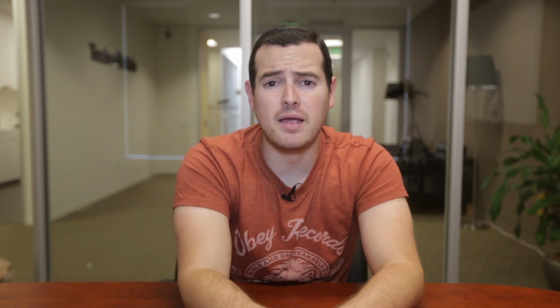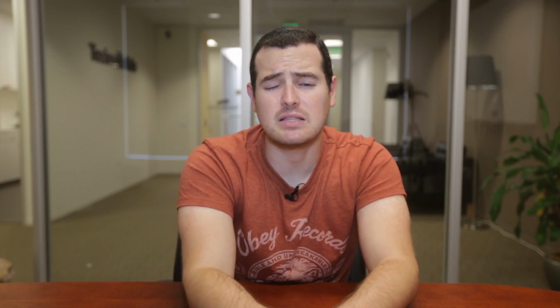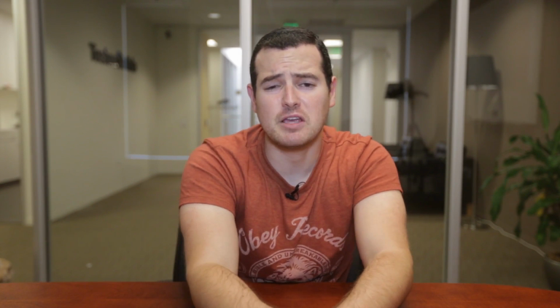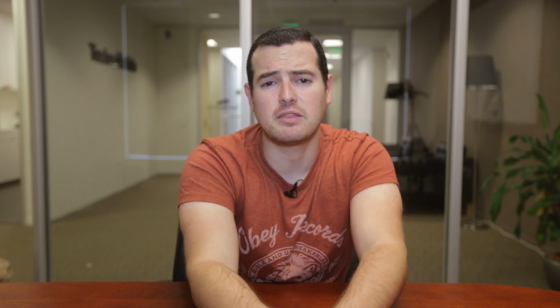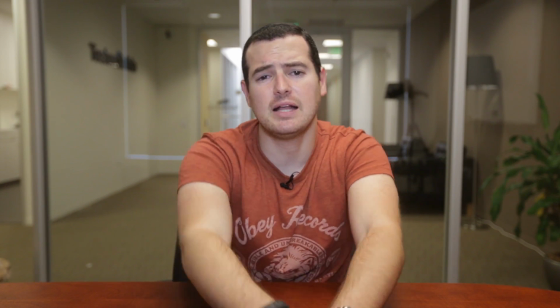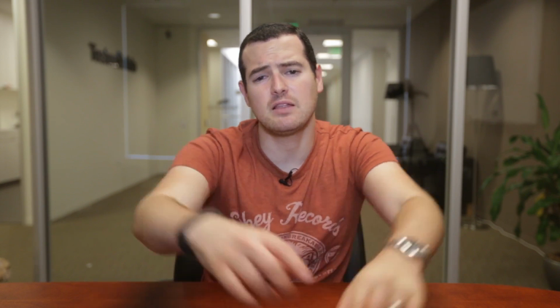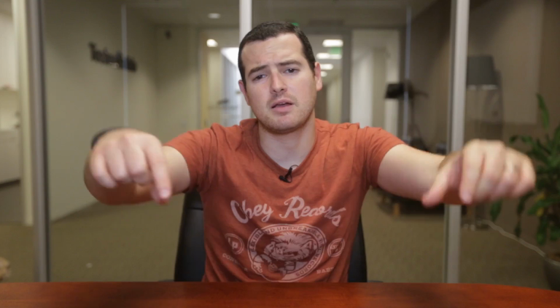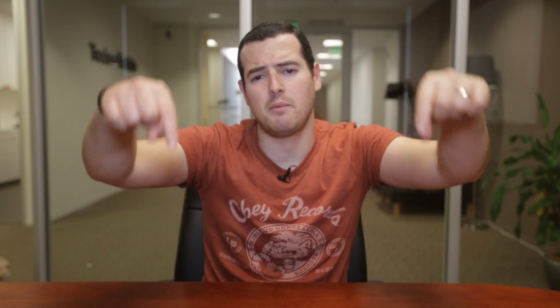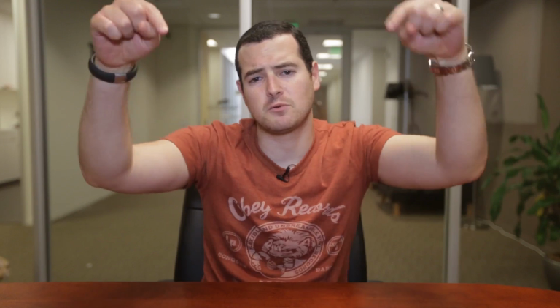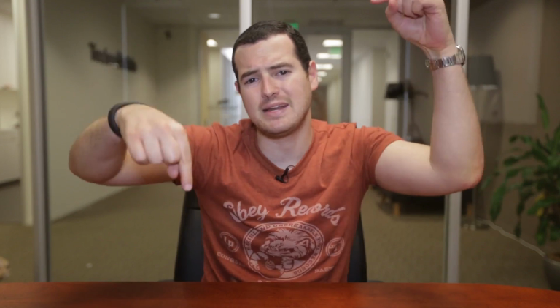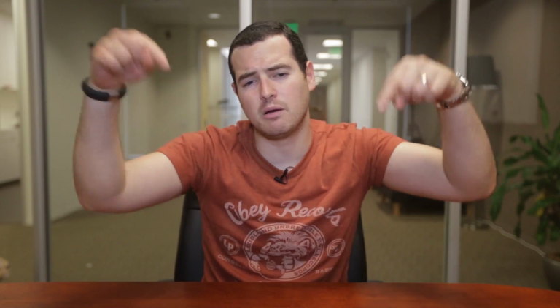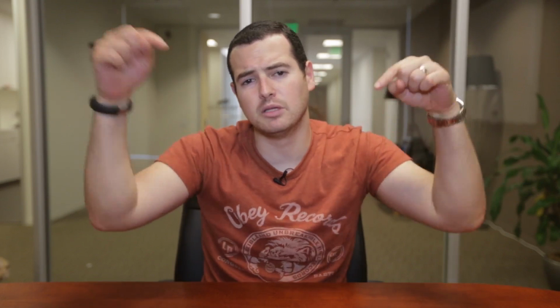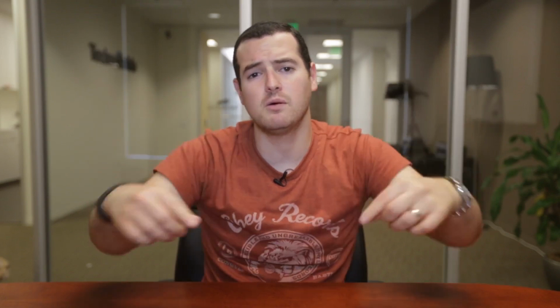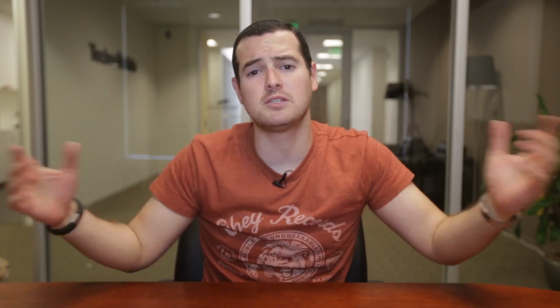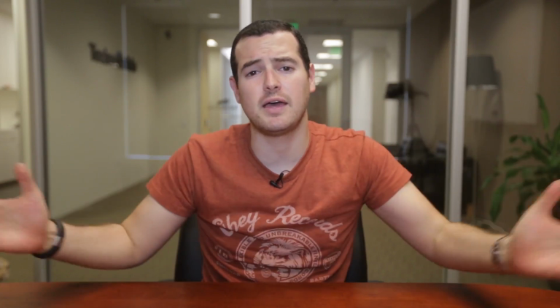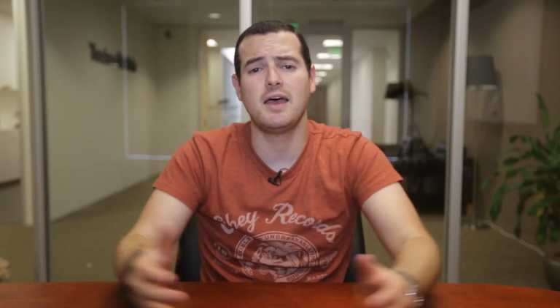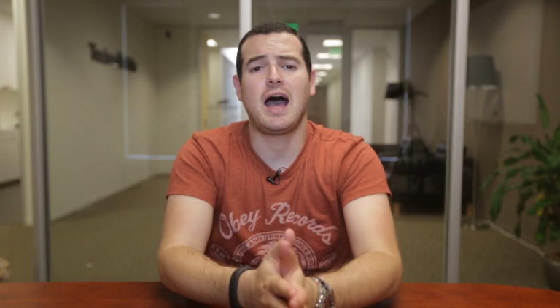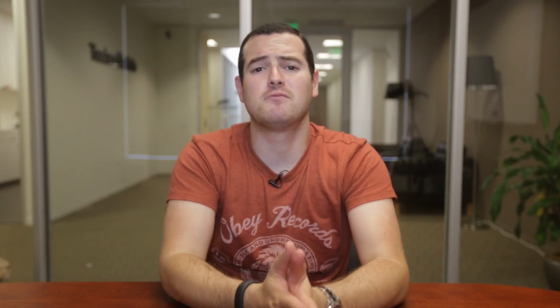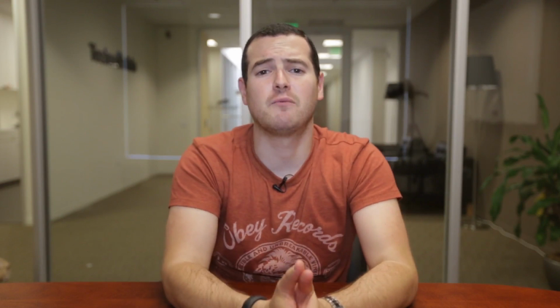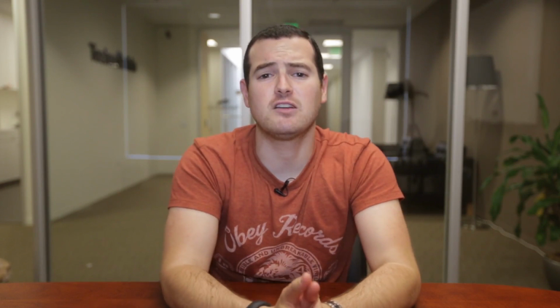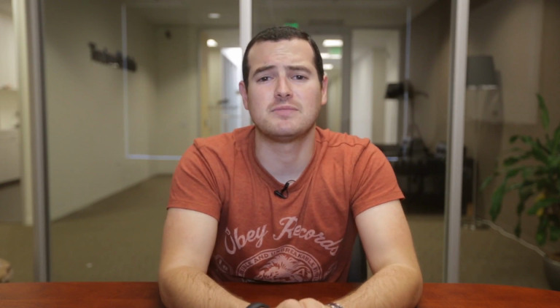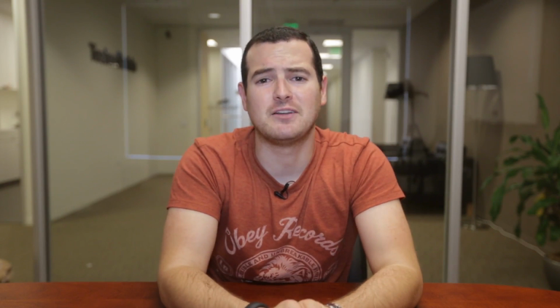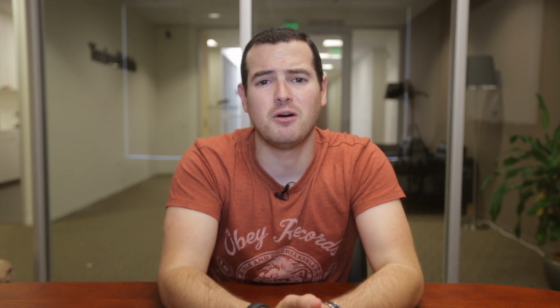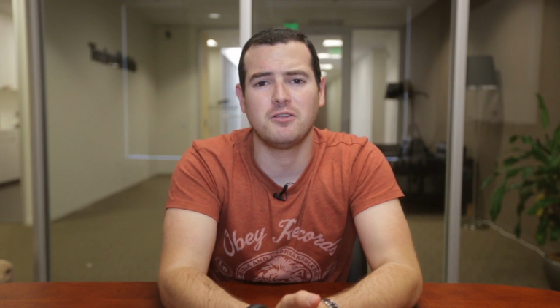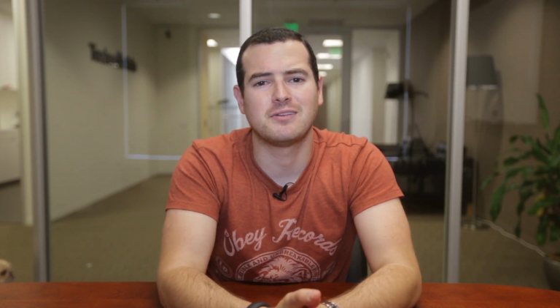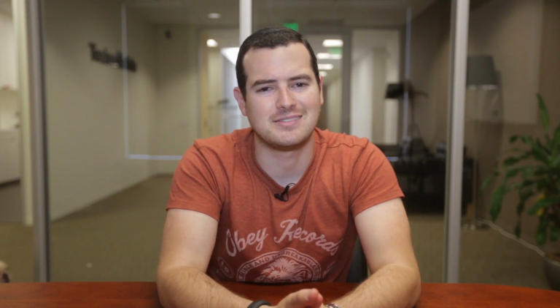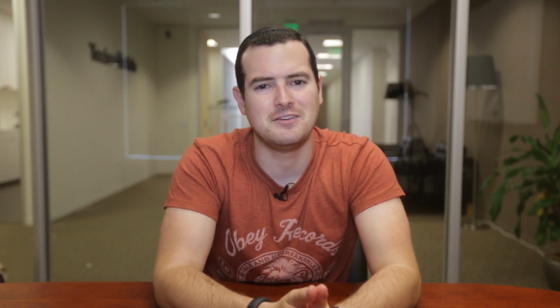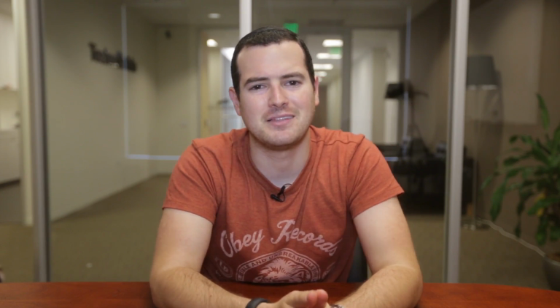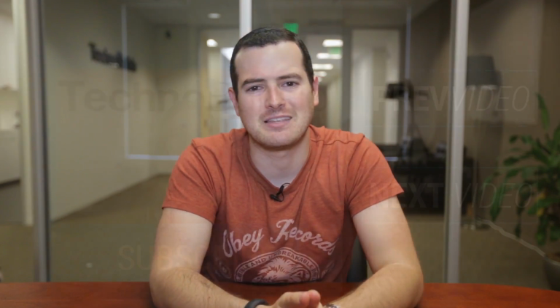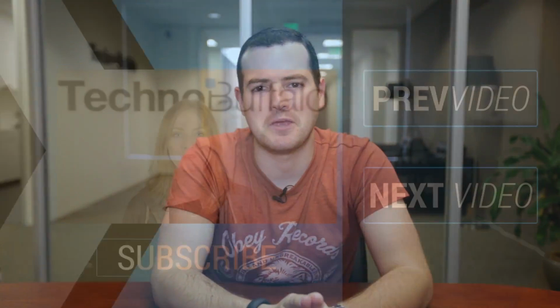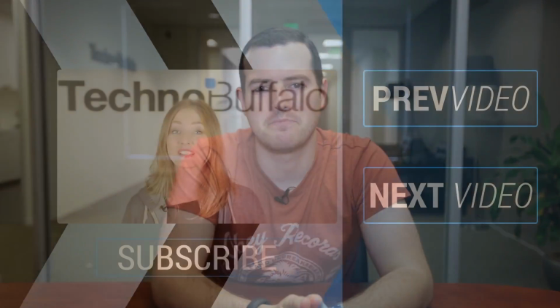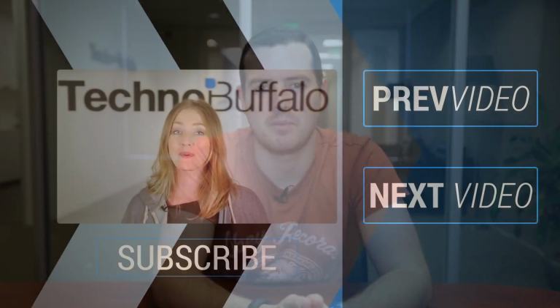Anyway, guys, love to hear your thoughts — leave them in the comments right down below. Until then, I'm John Rettinger from Techno Buffalo, and I'll see you in the next video.